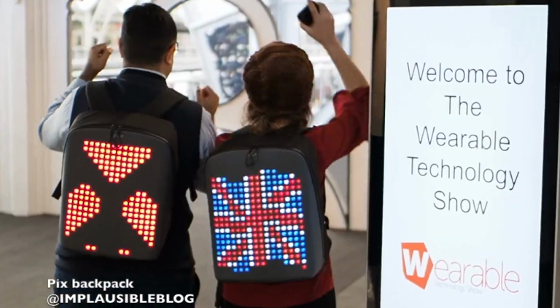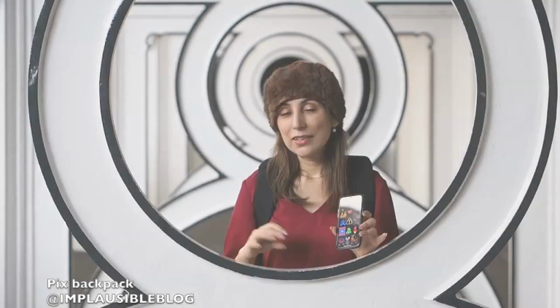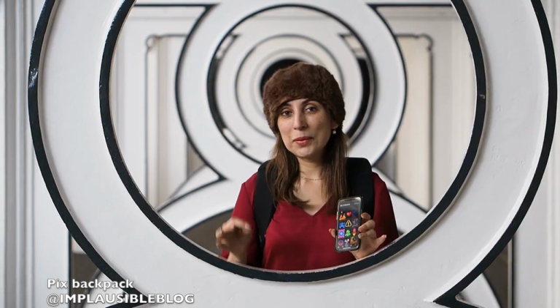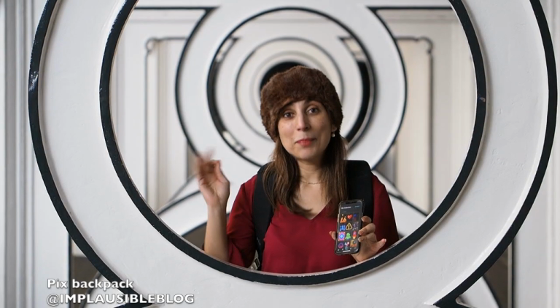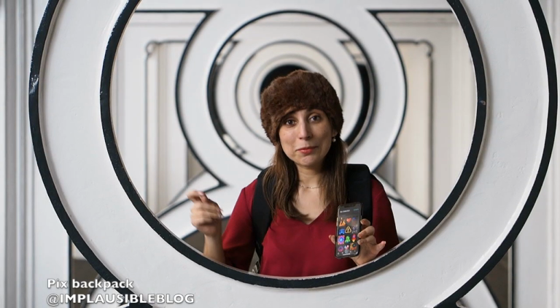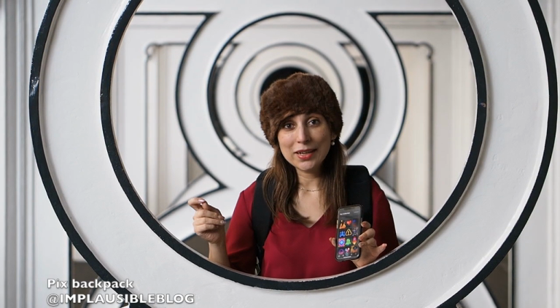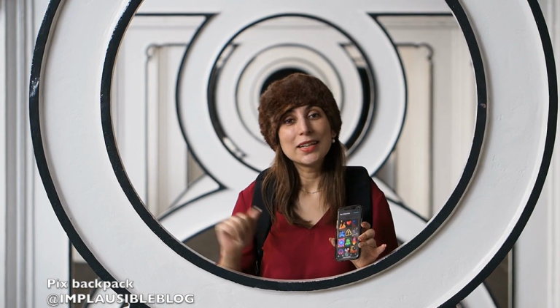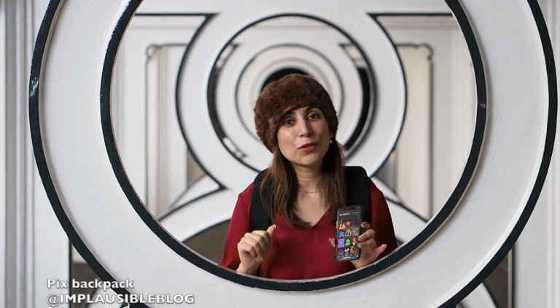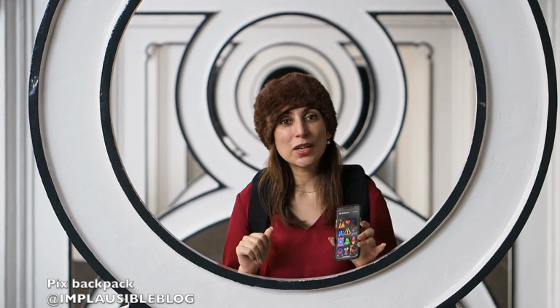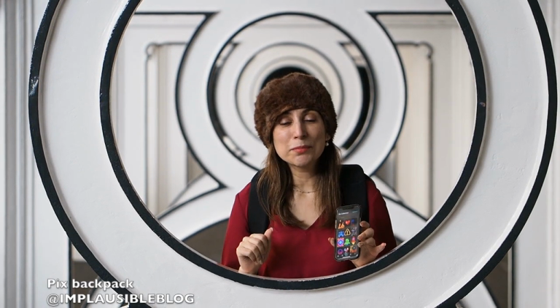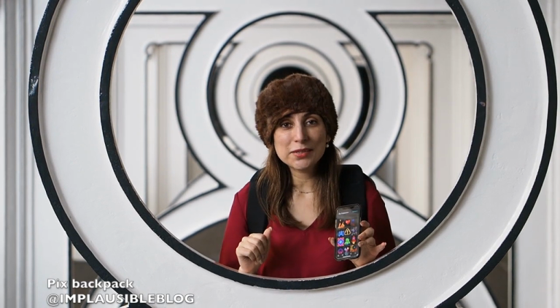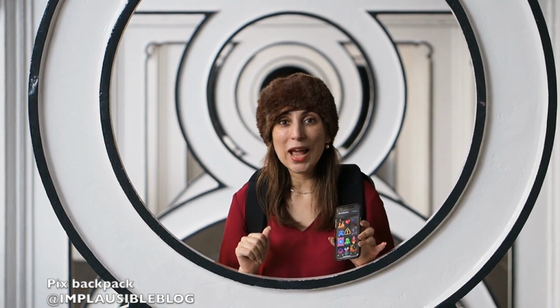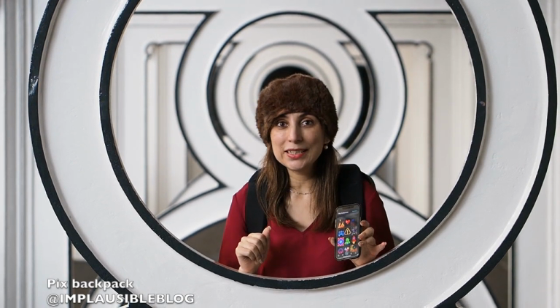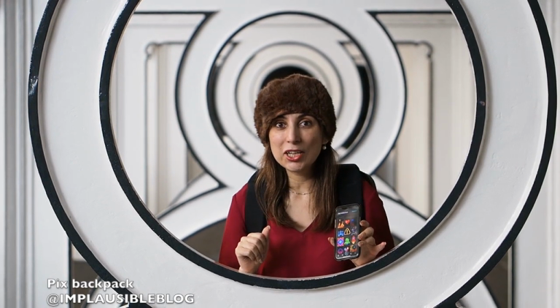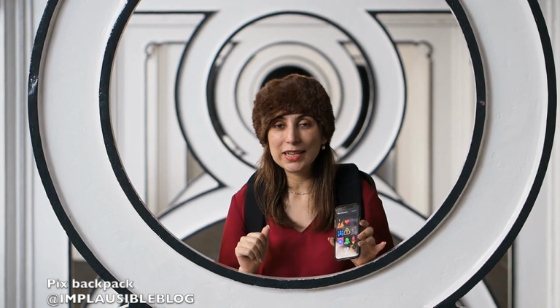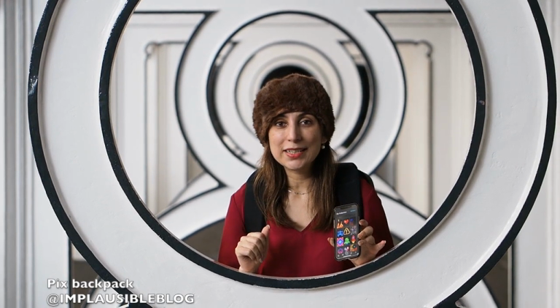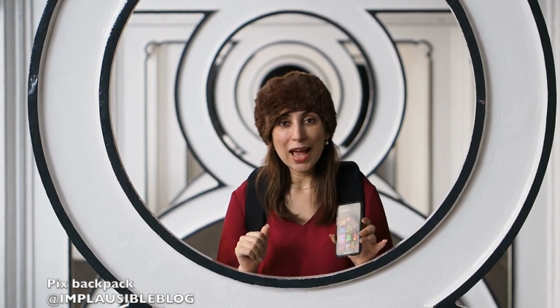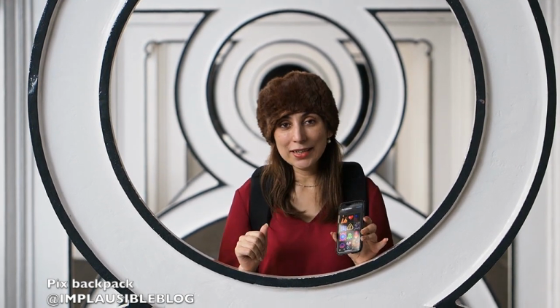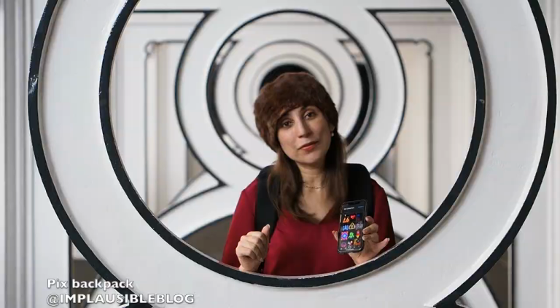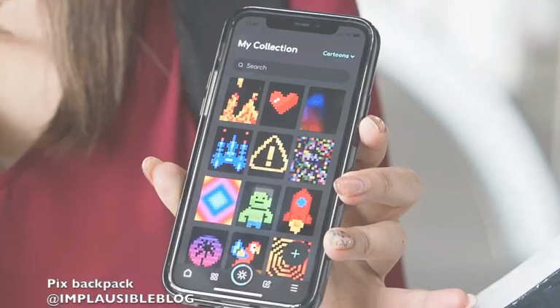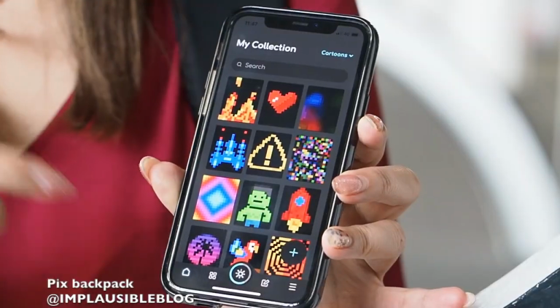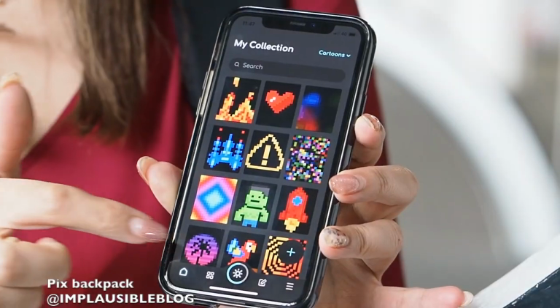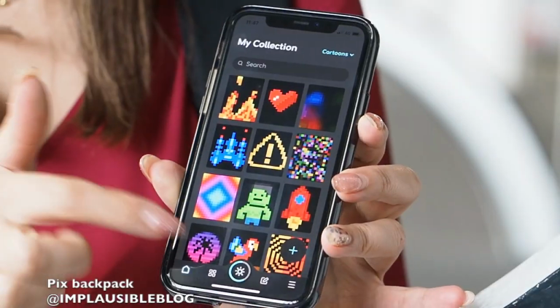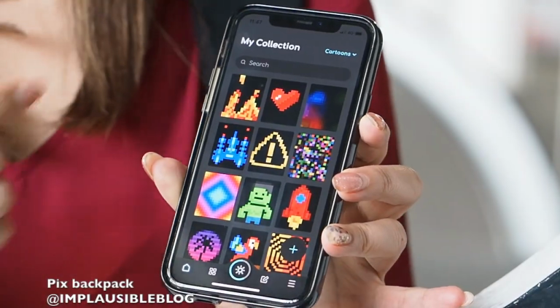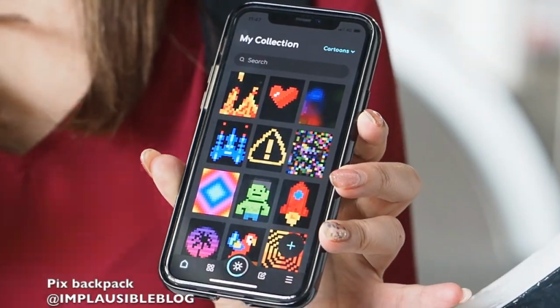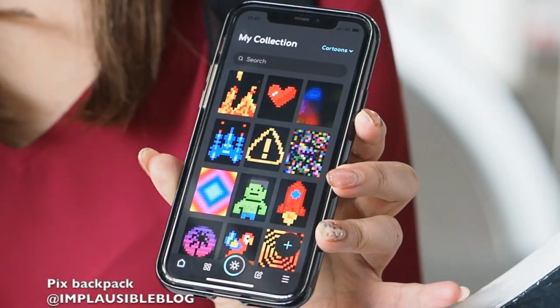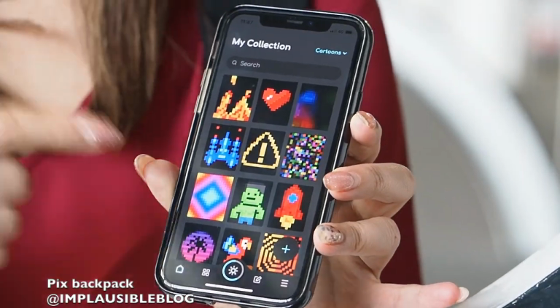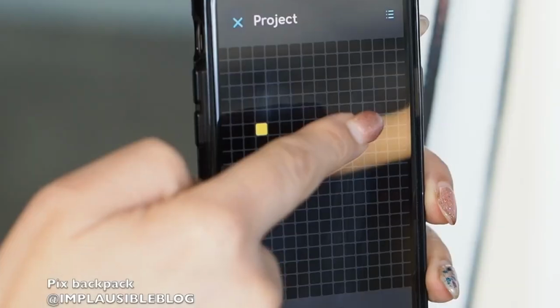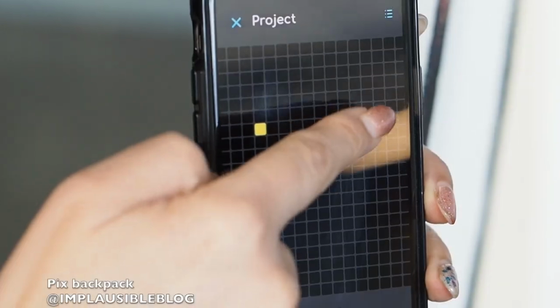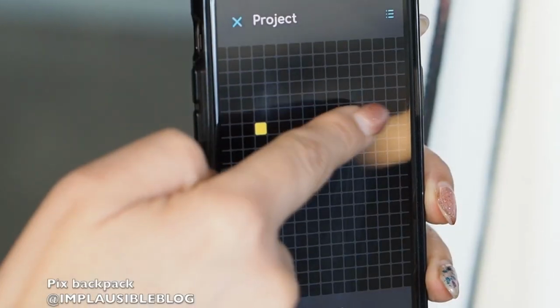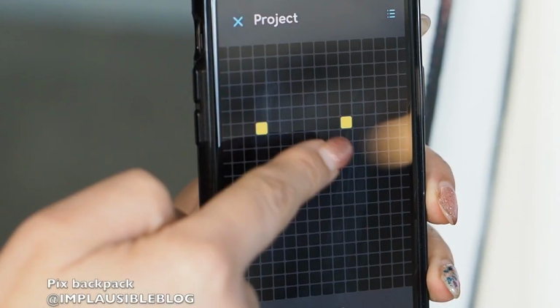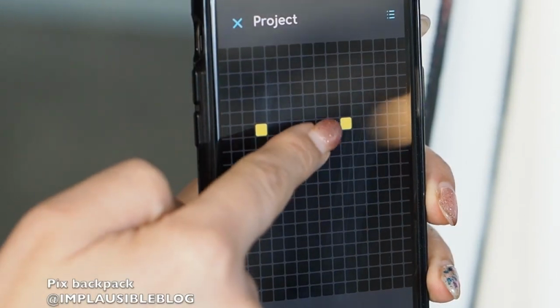The Pix backpack is full of customisable LED lights and if the presets aren't enough for you, you can even draw your own.